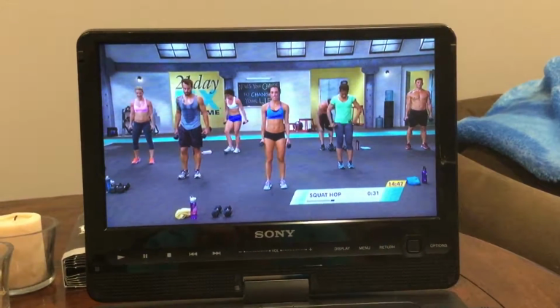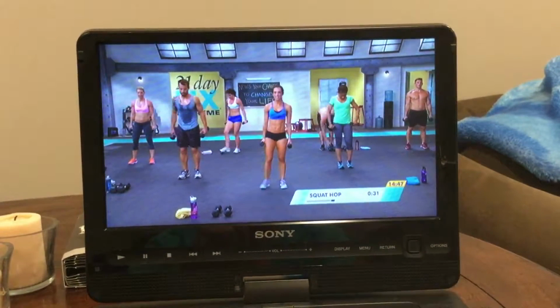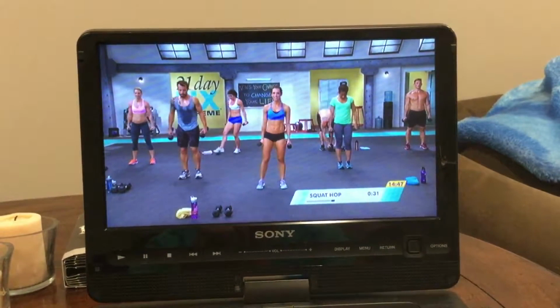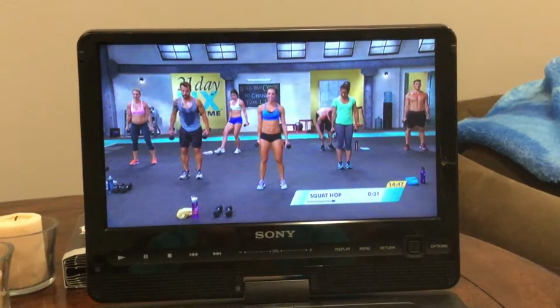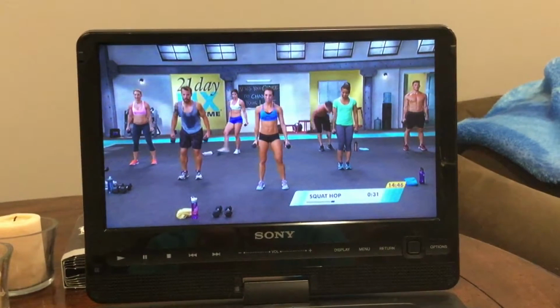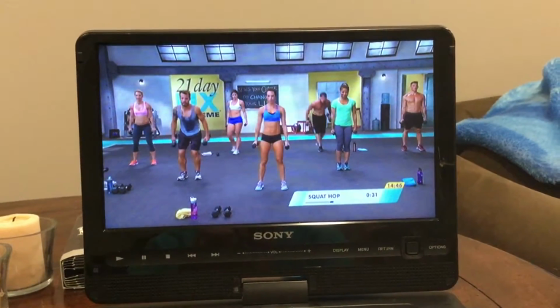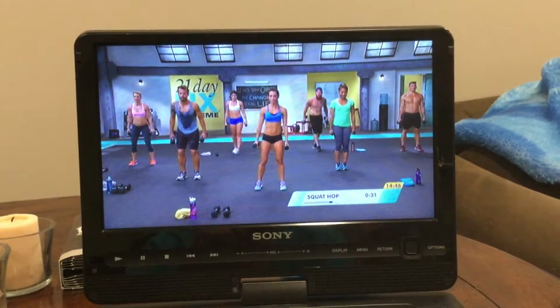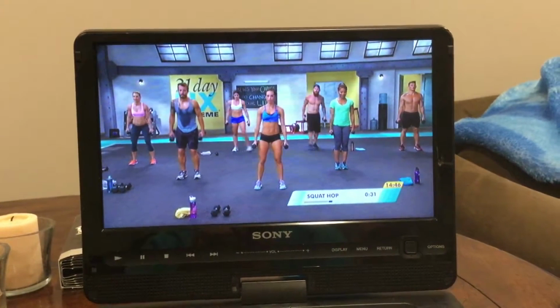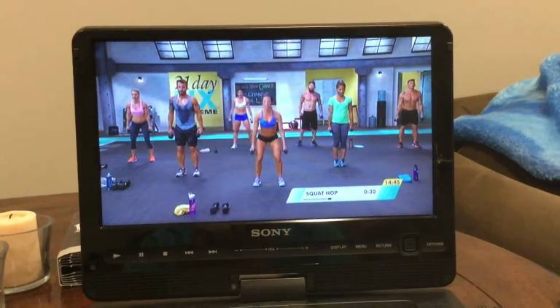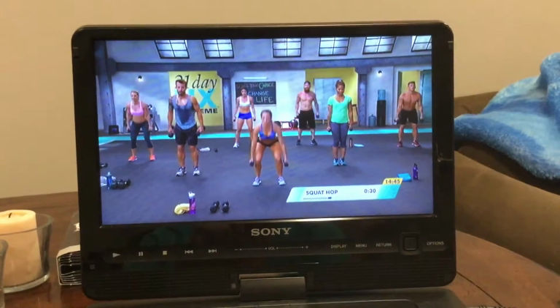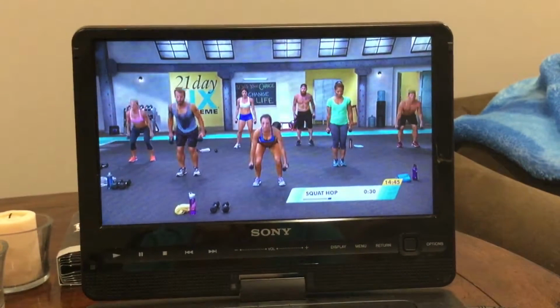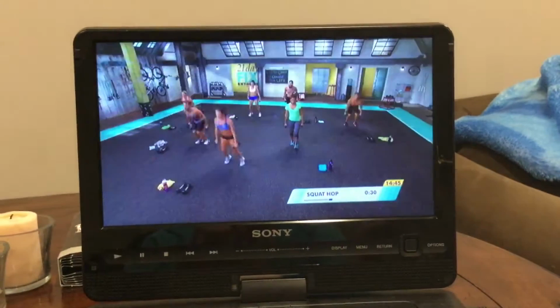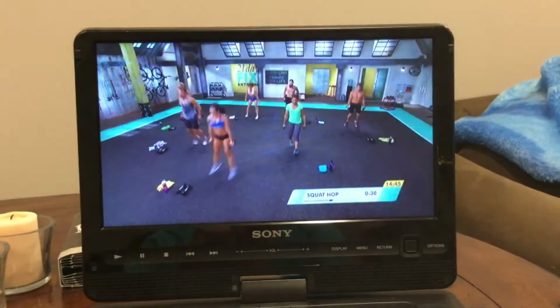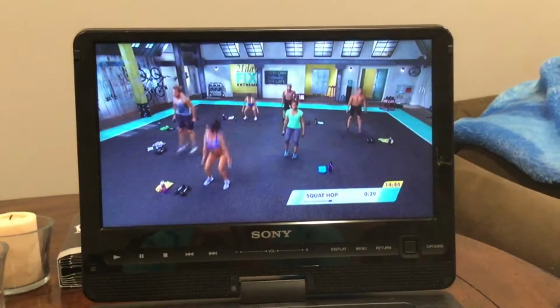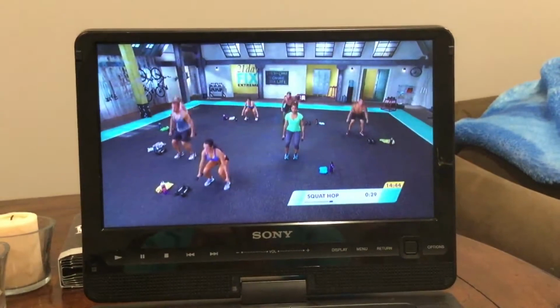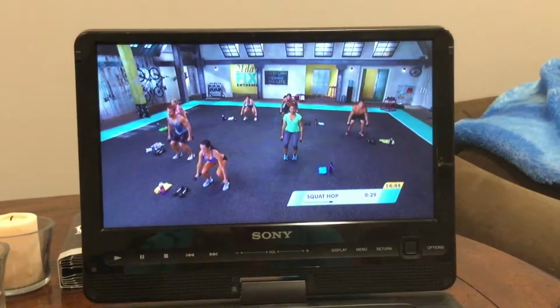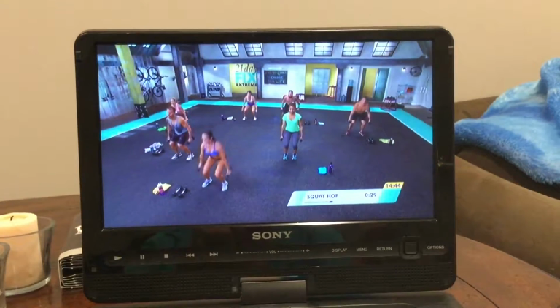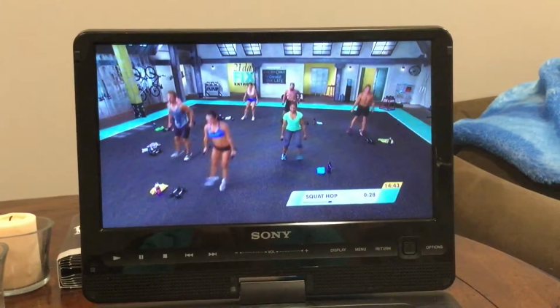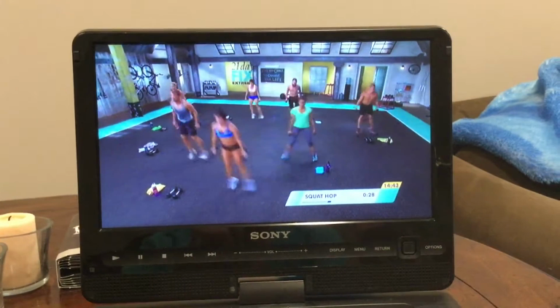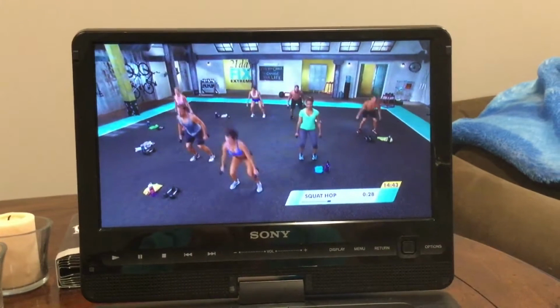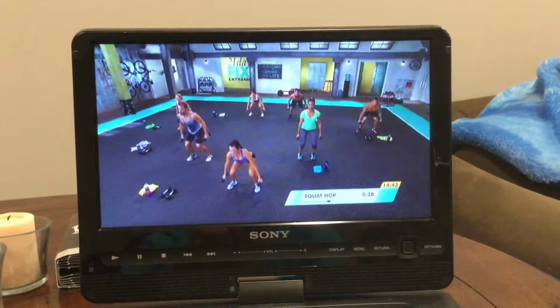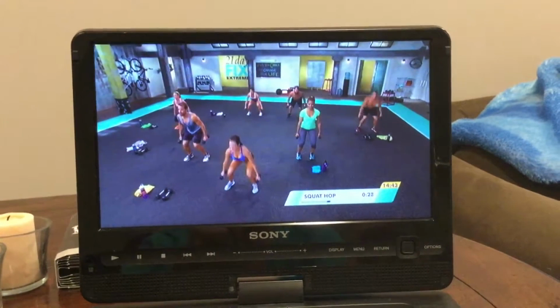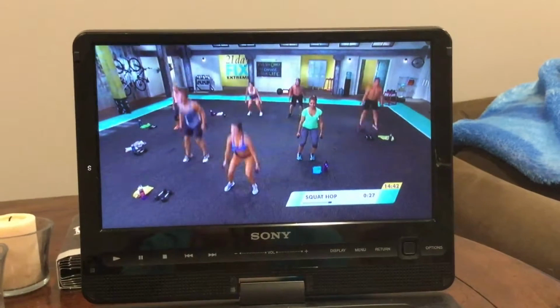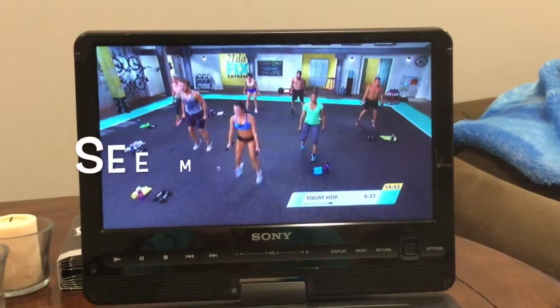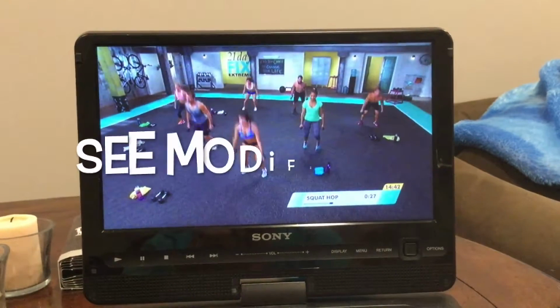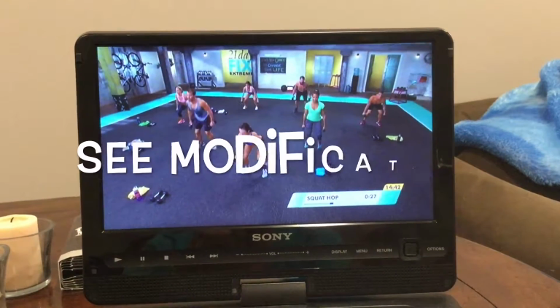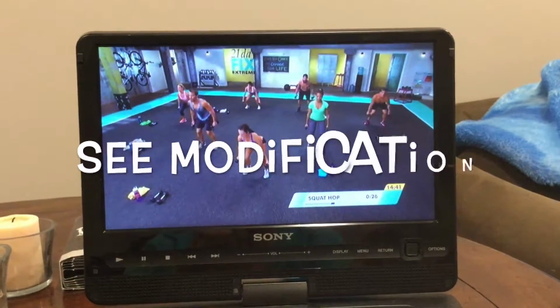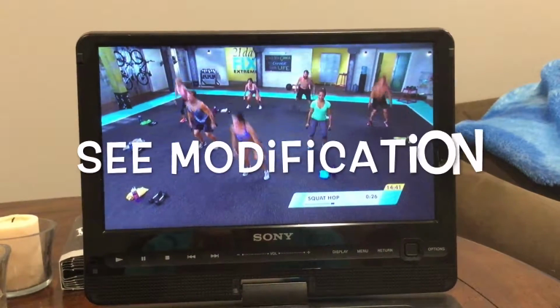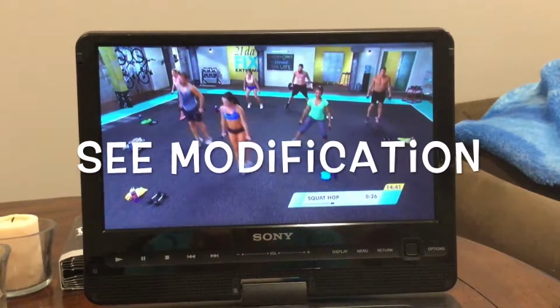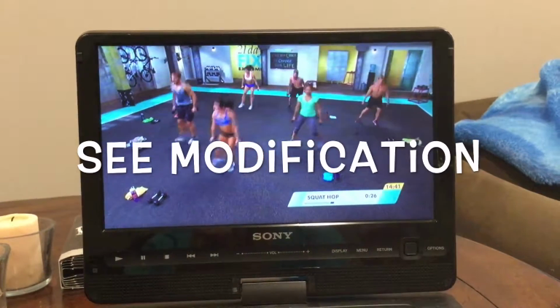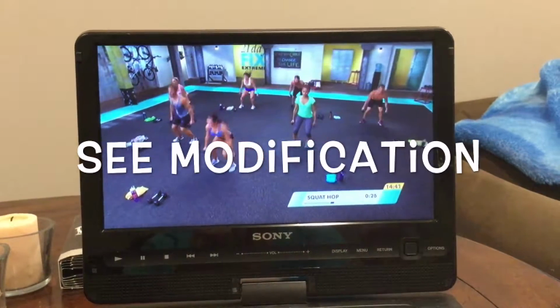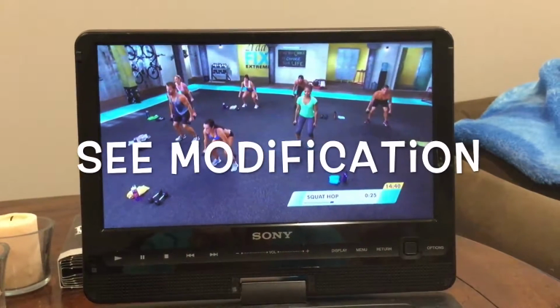Three, two, here we go. We go front, side, back, side.